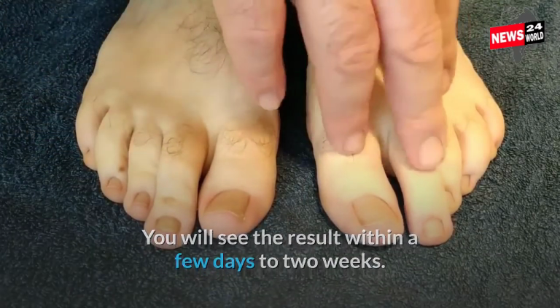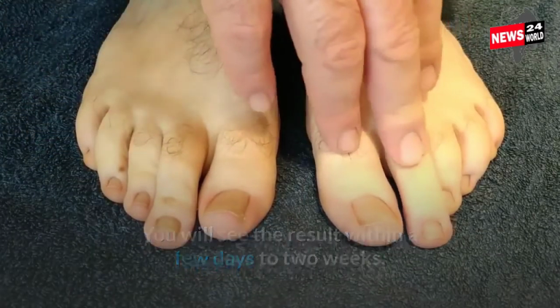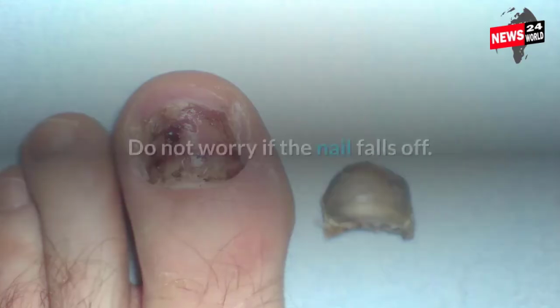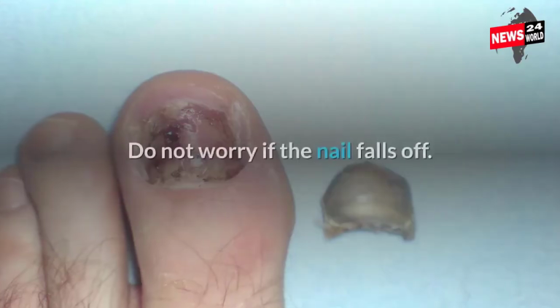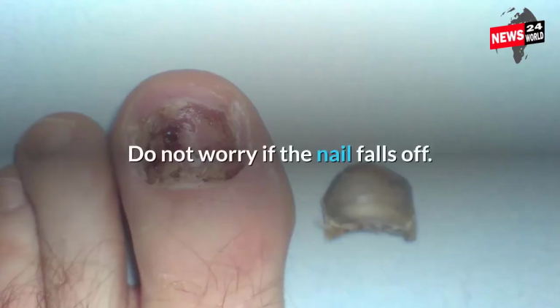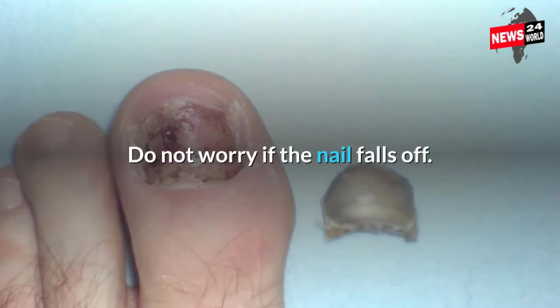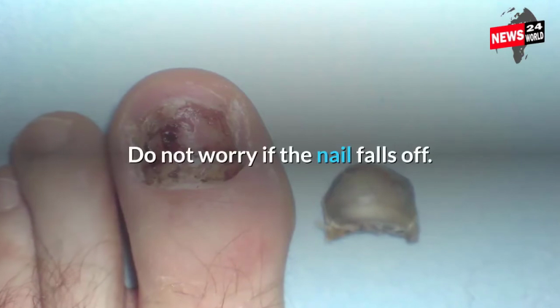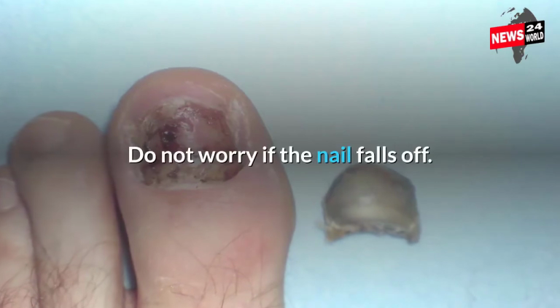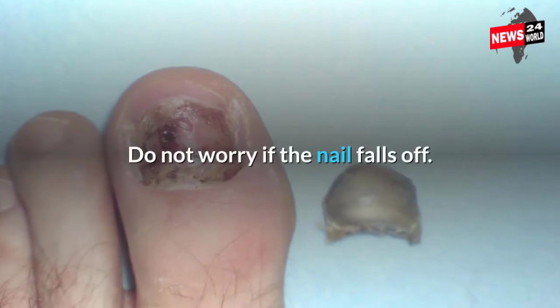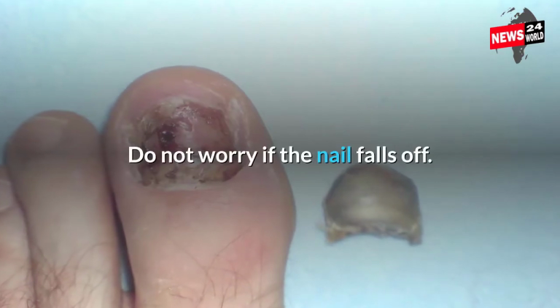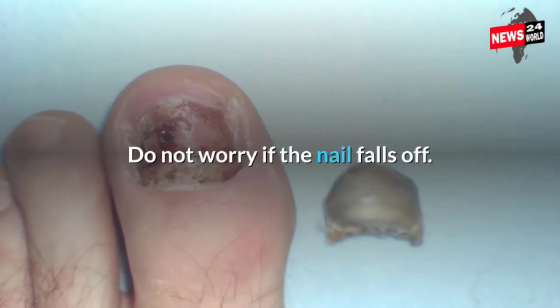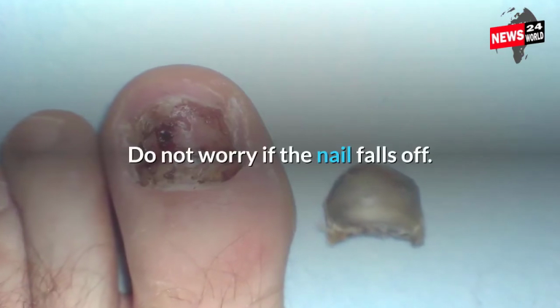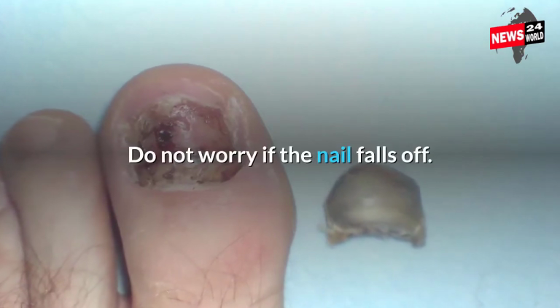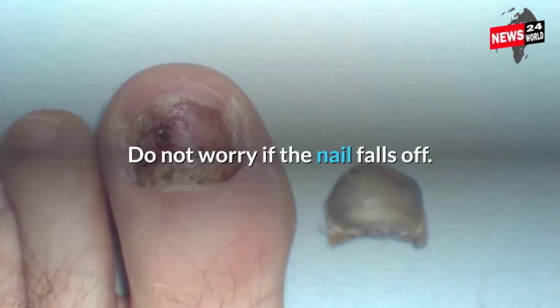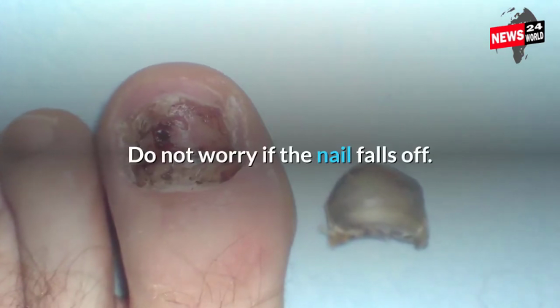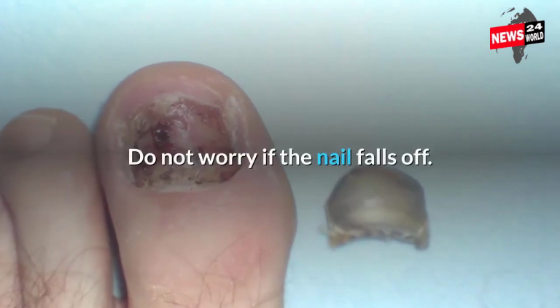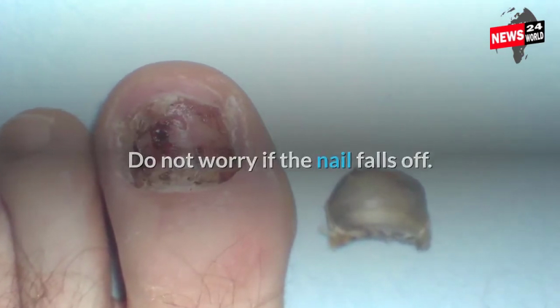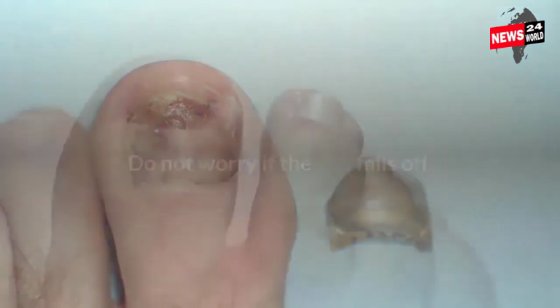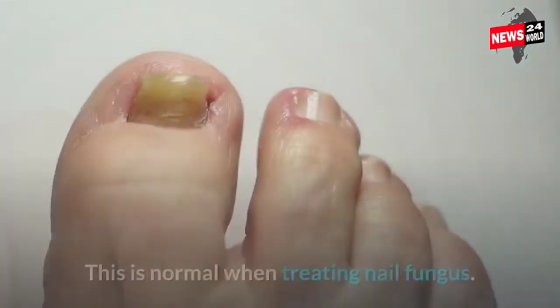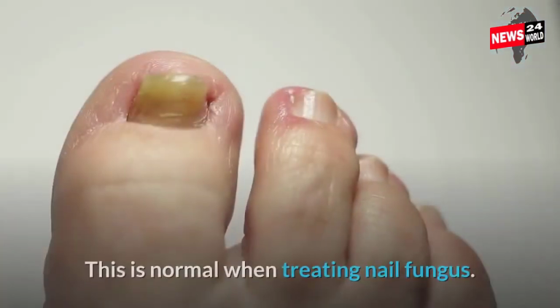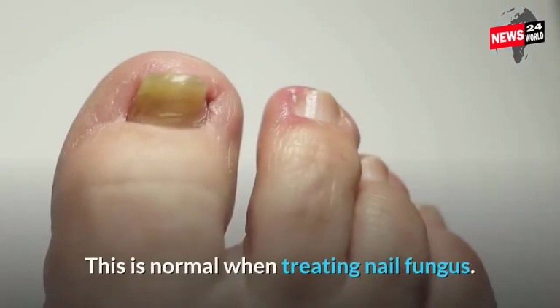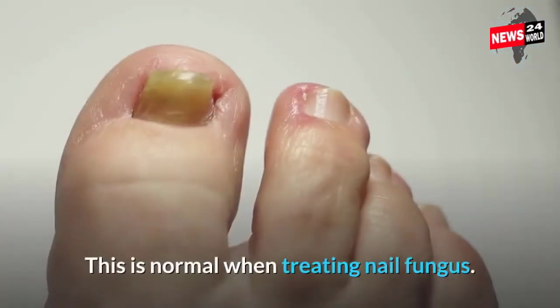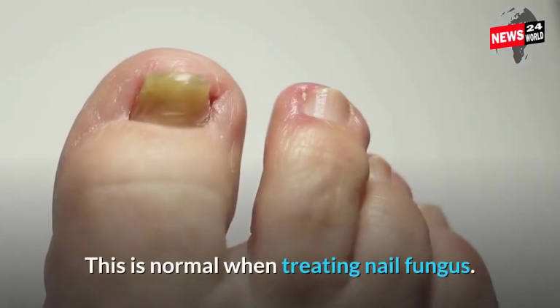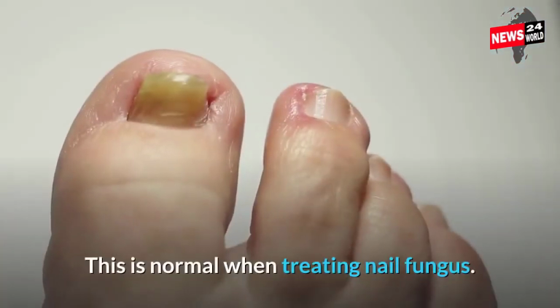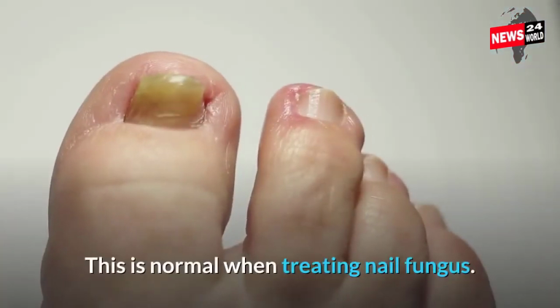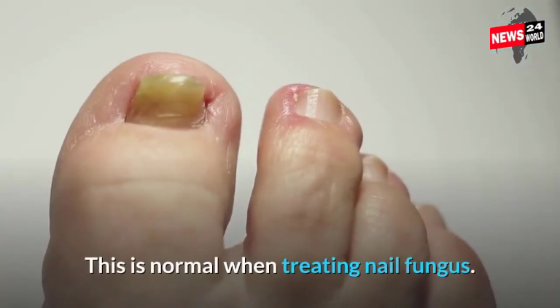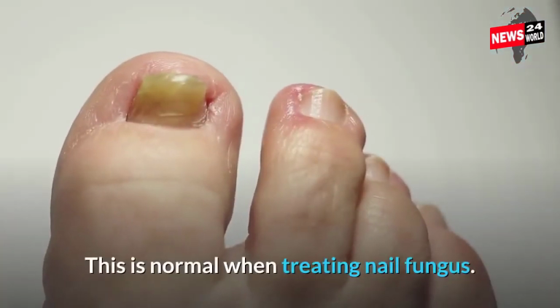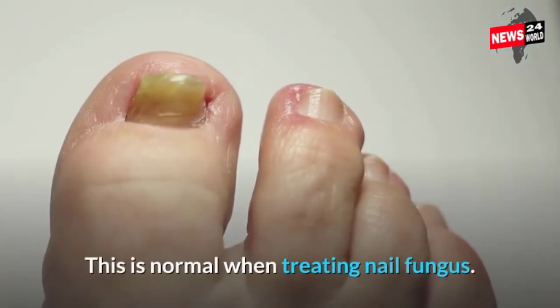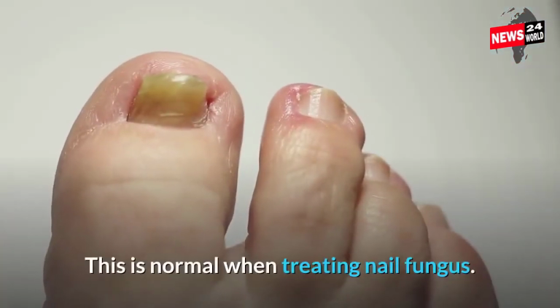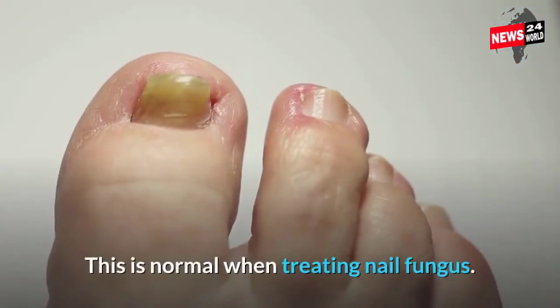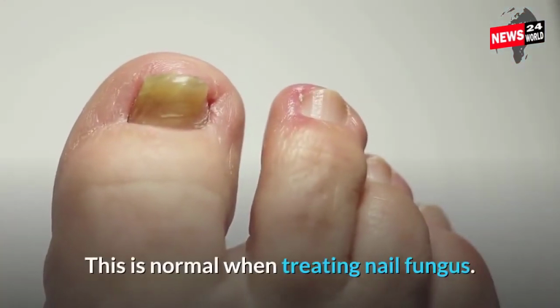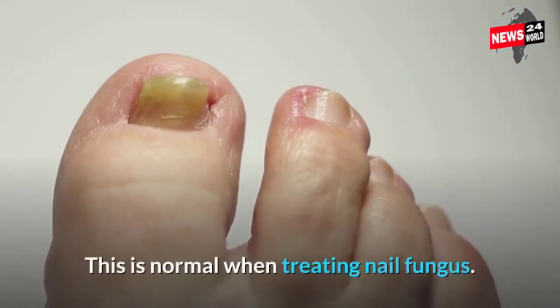Do not worry if the nail falls off. This is normal when treating nail fungus.